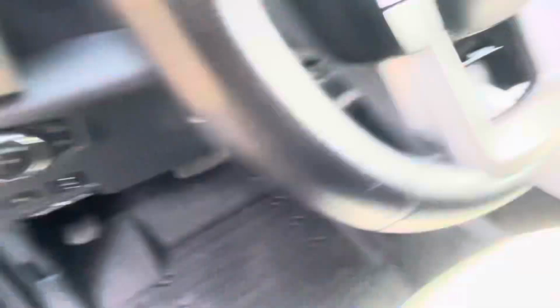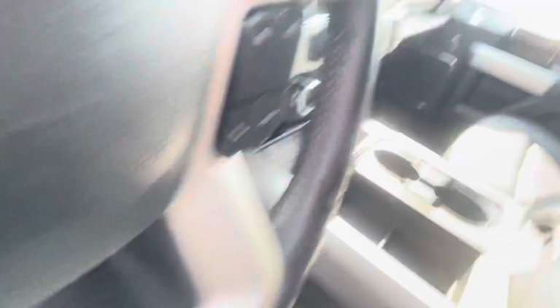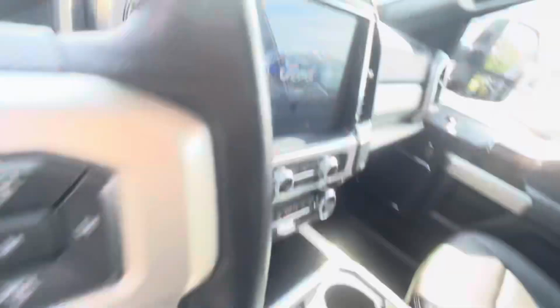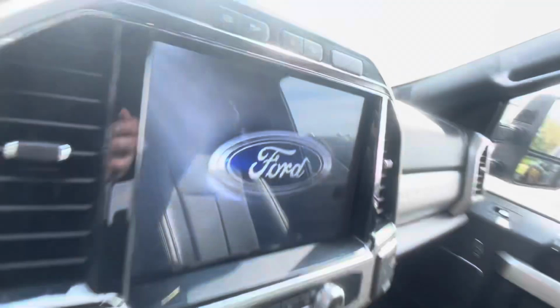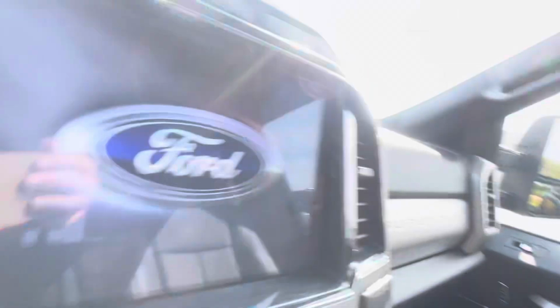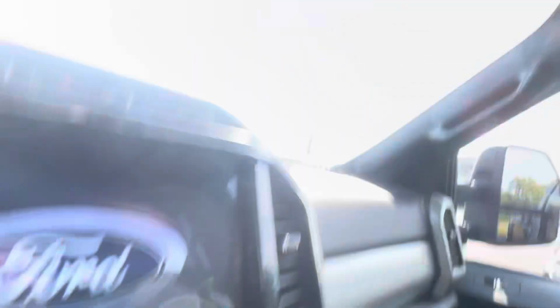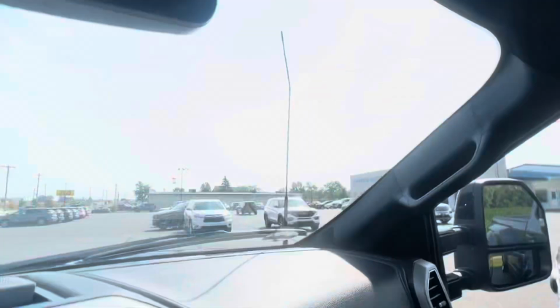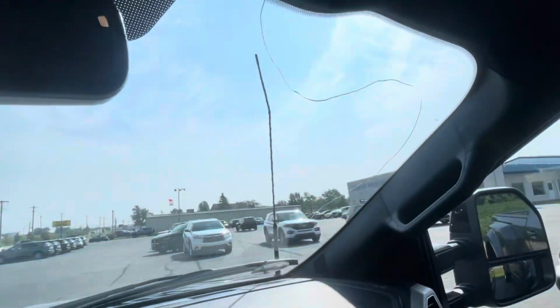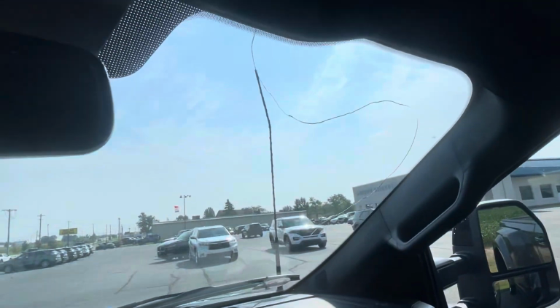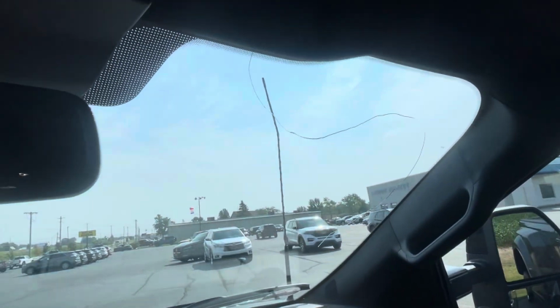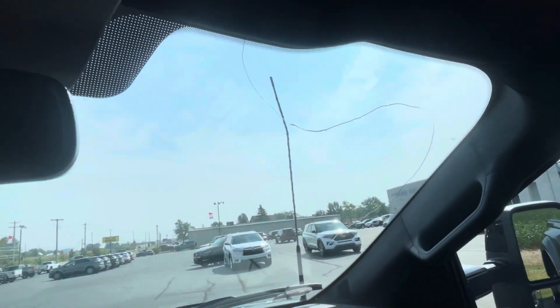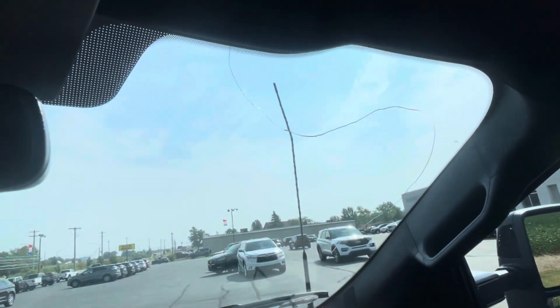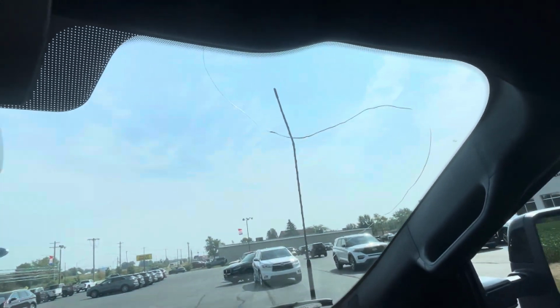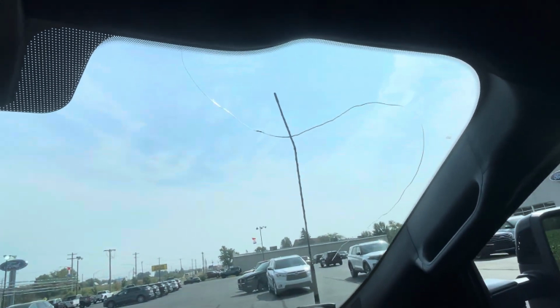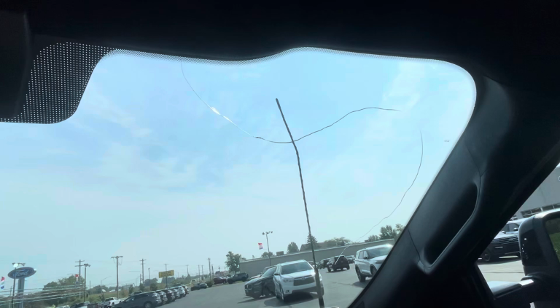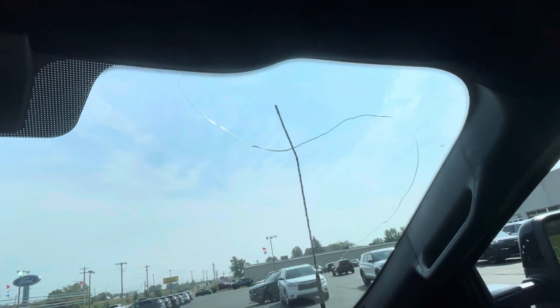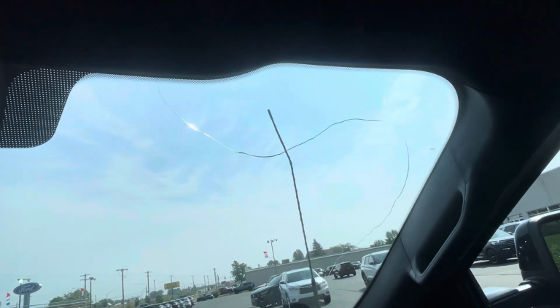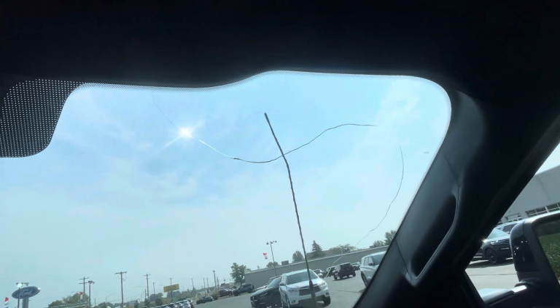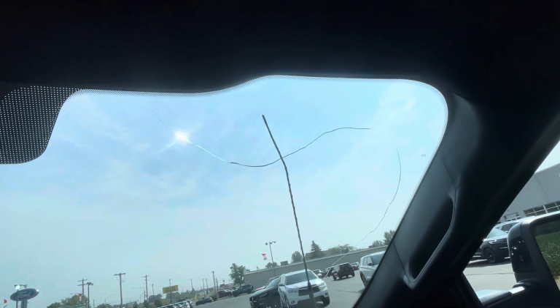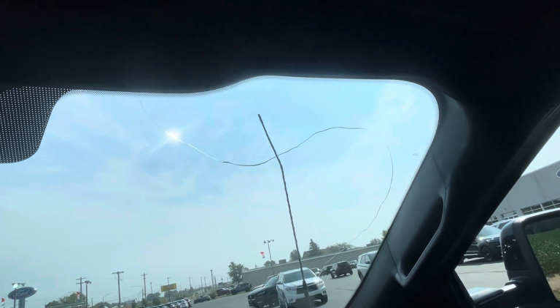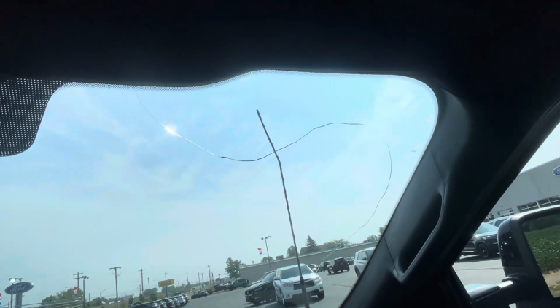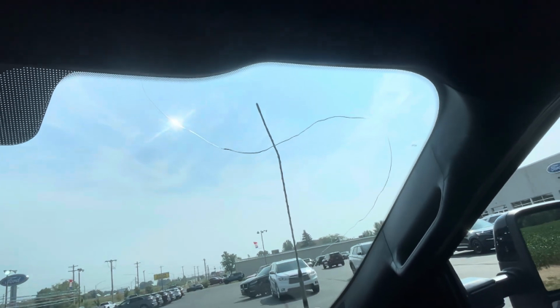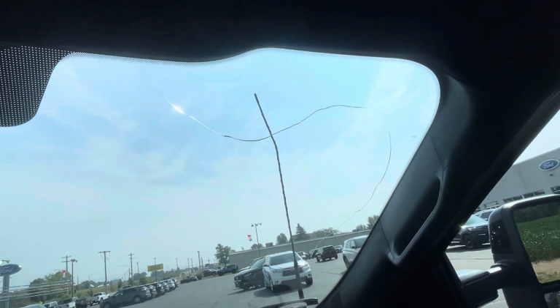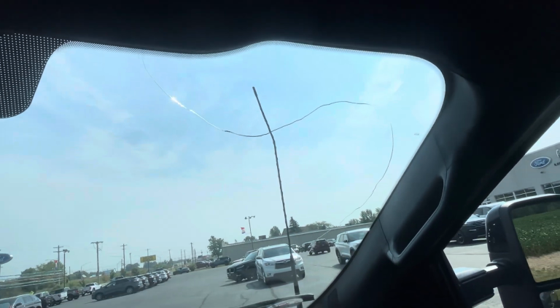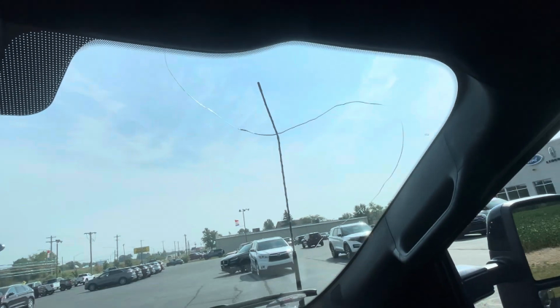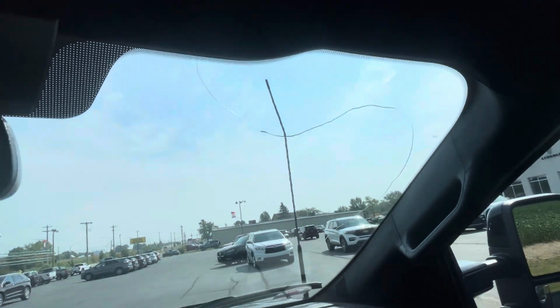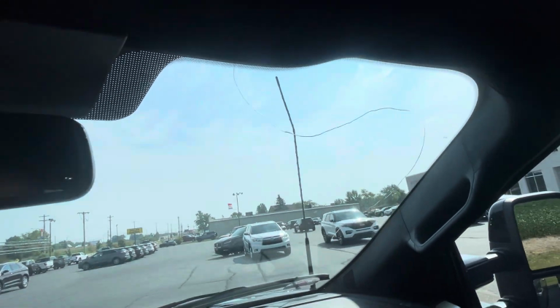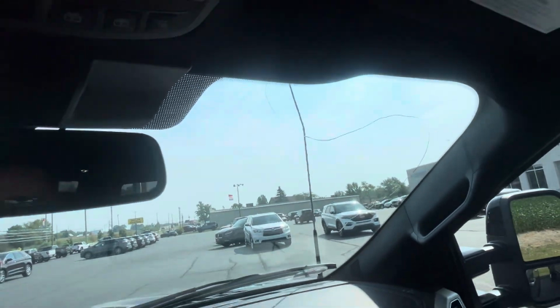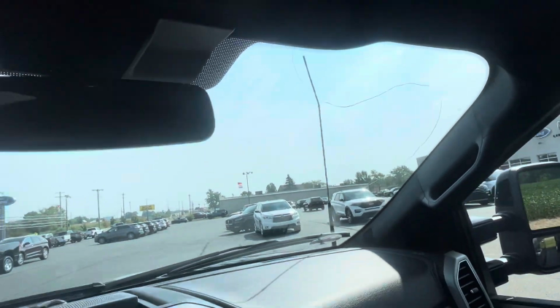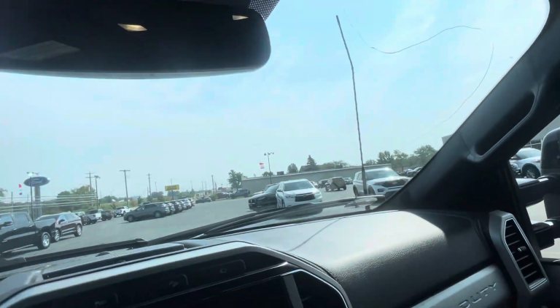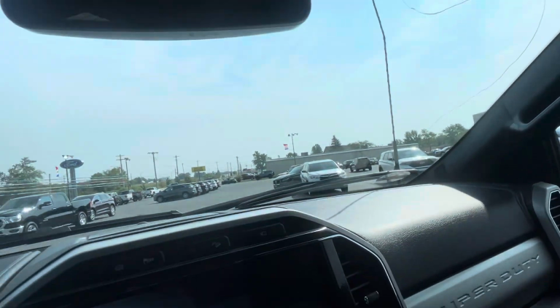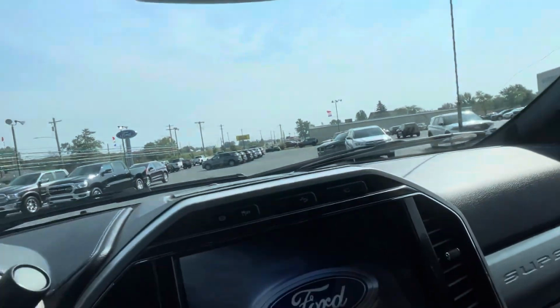It's even more dramatic in person — big old crack on the windshield.